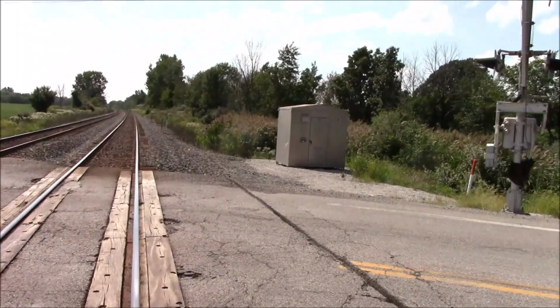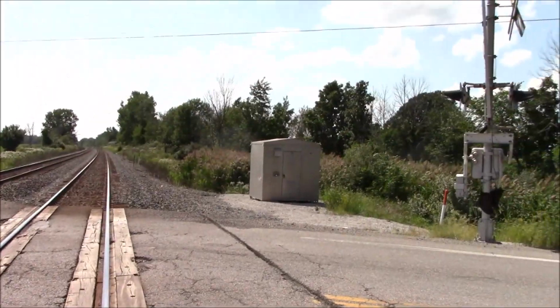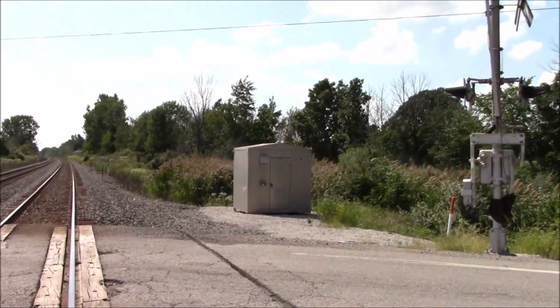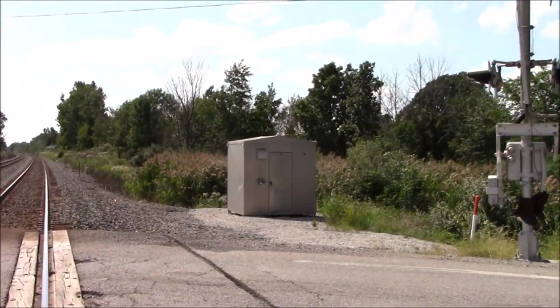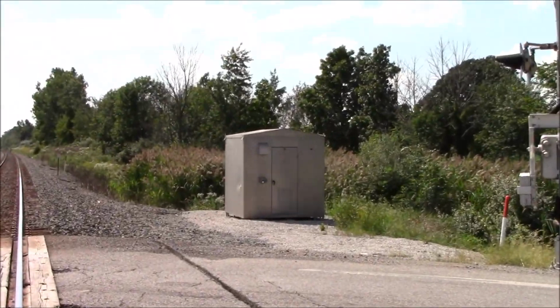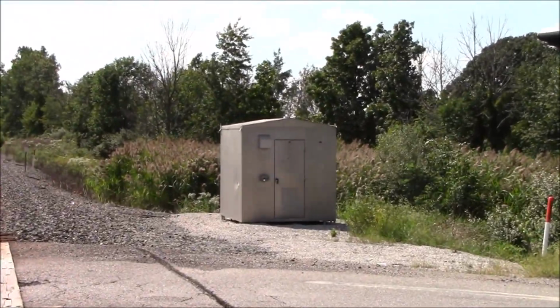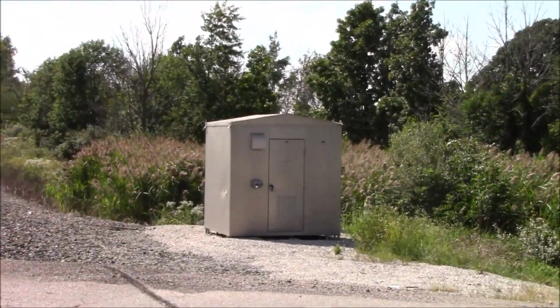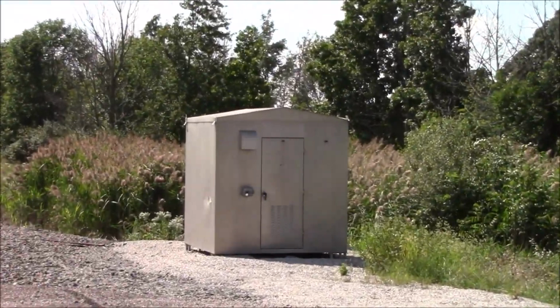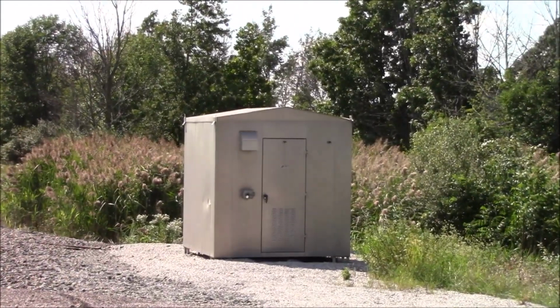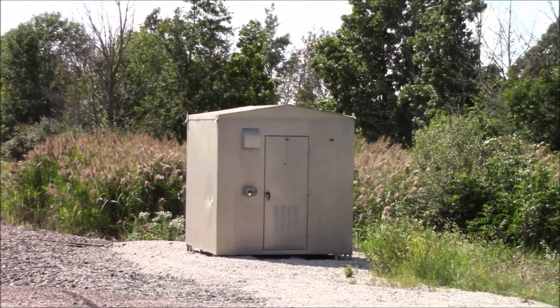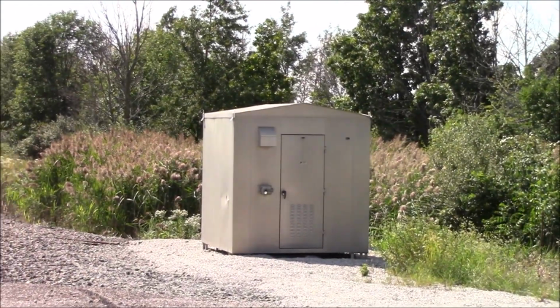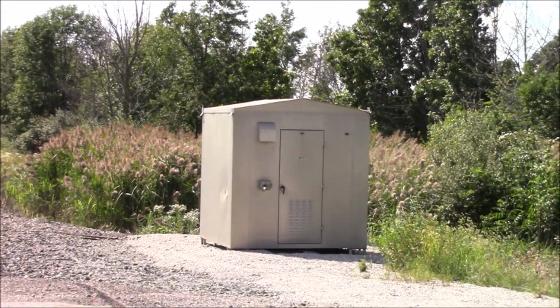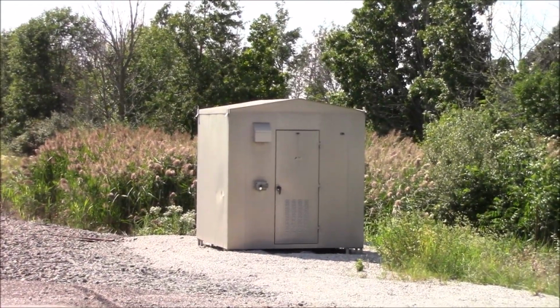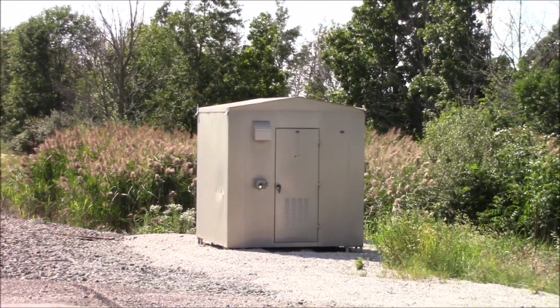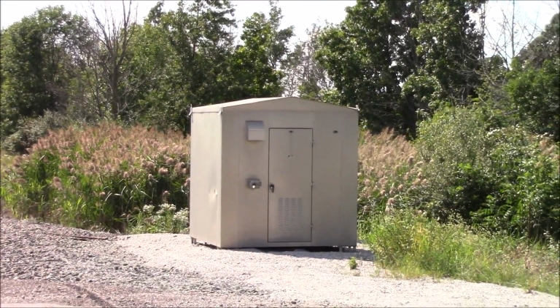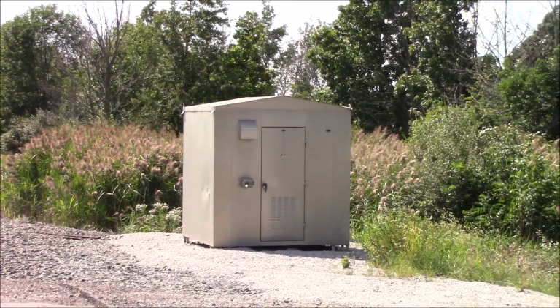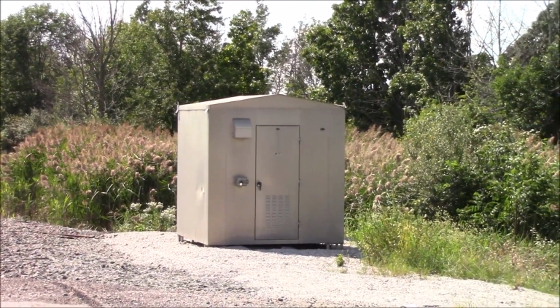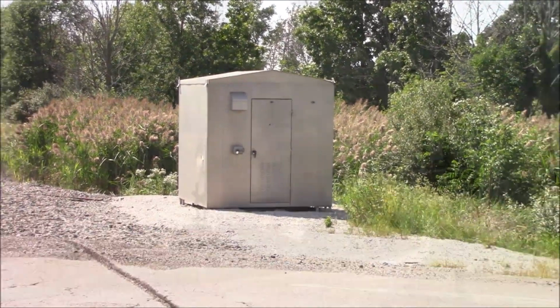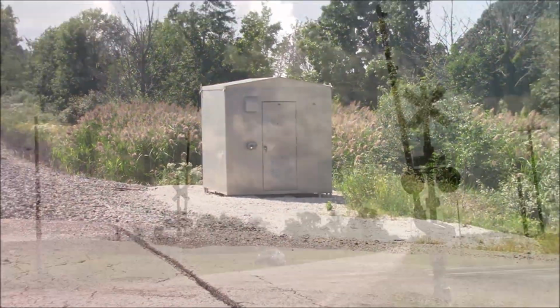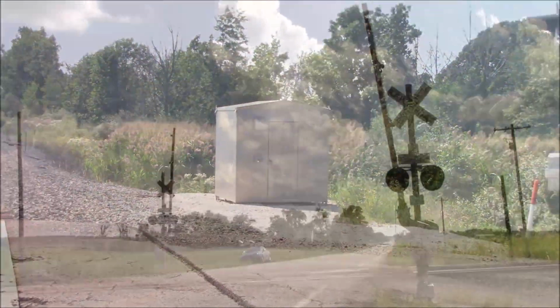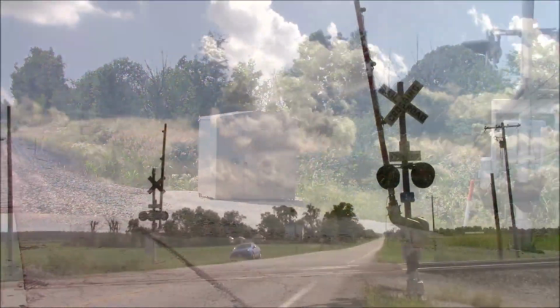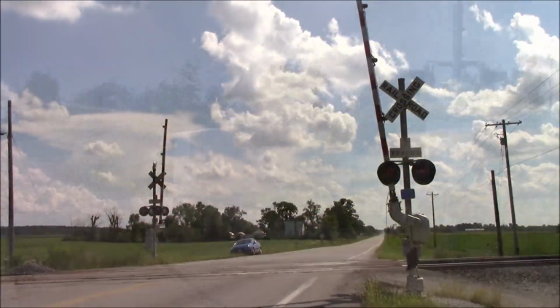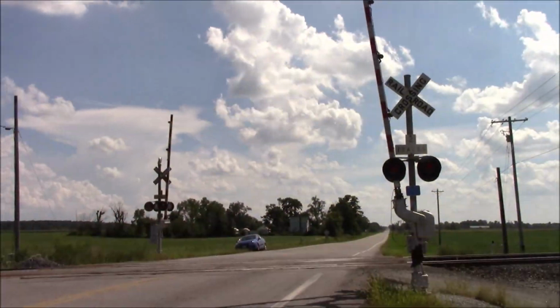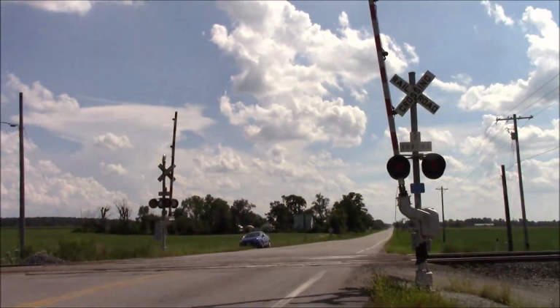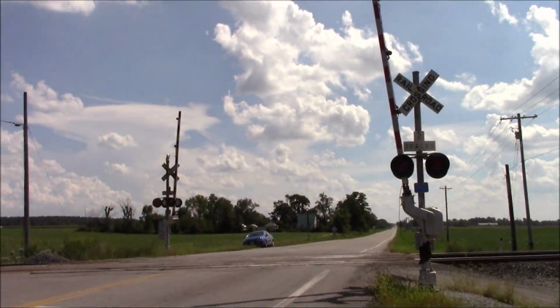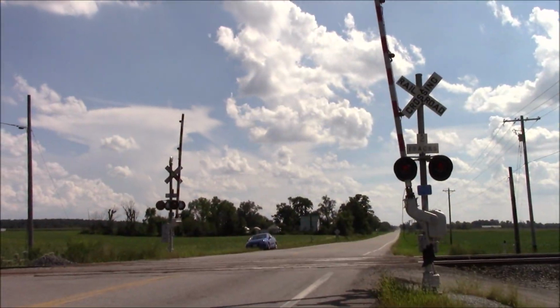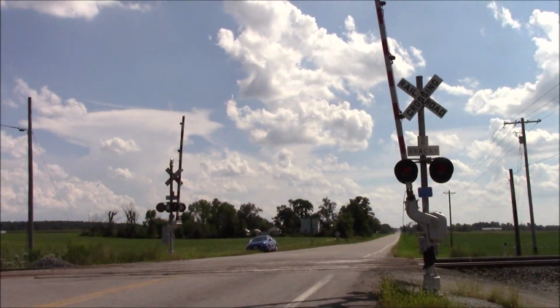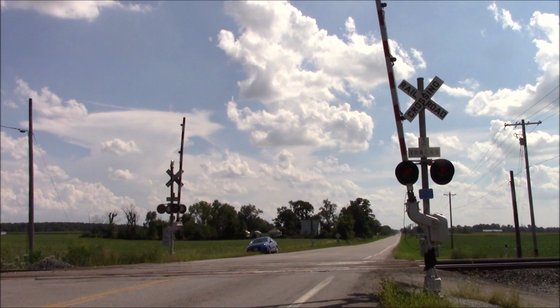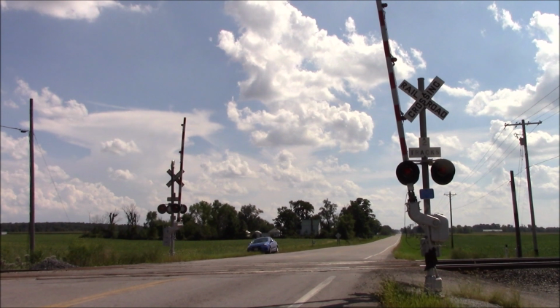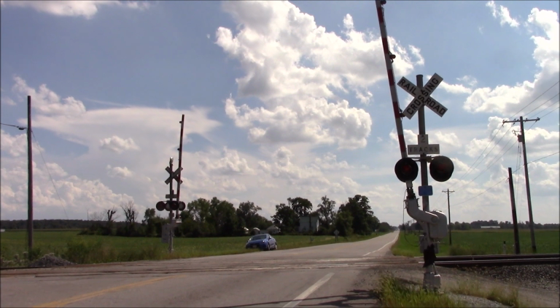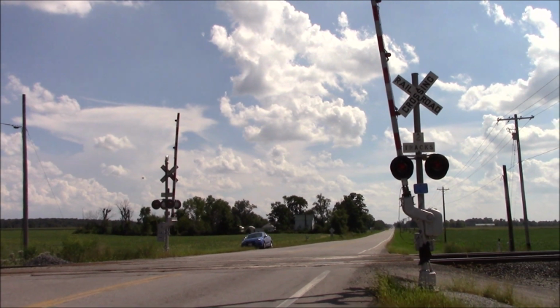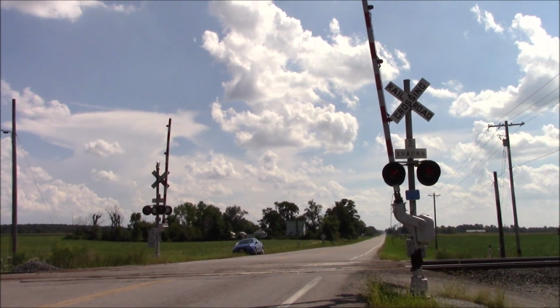There's the relay bungalow in the northwest quadrant. Now here's an overview looking south.